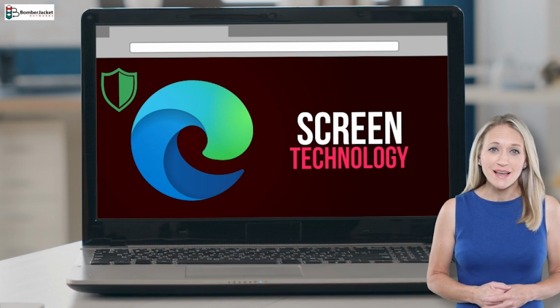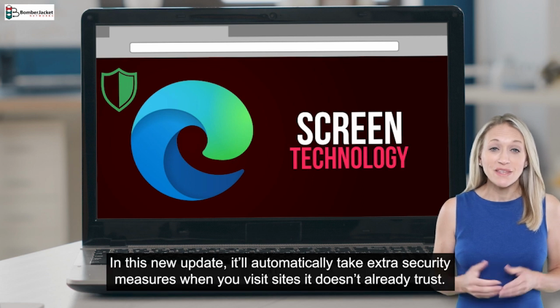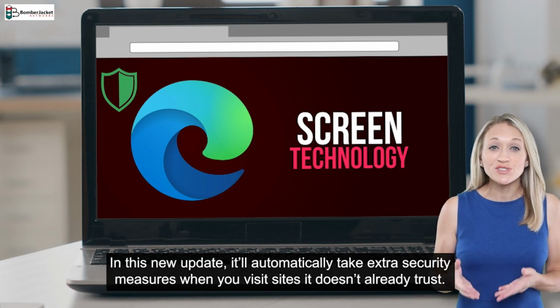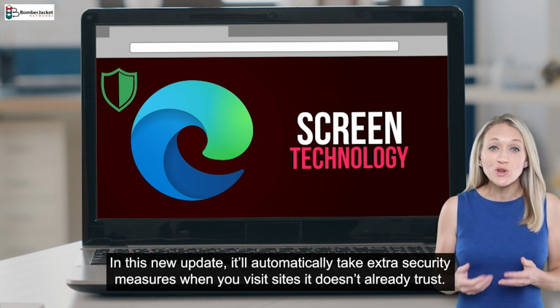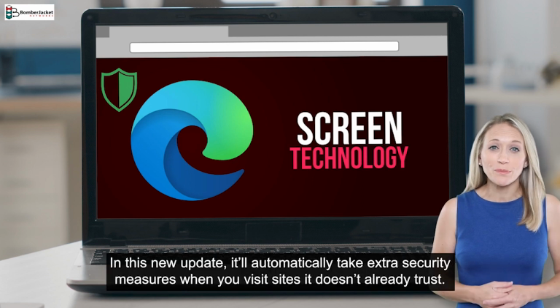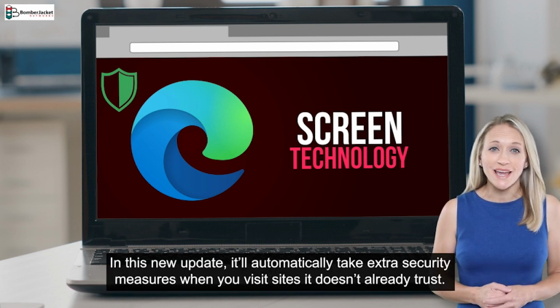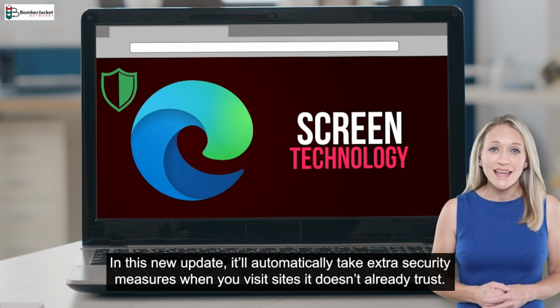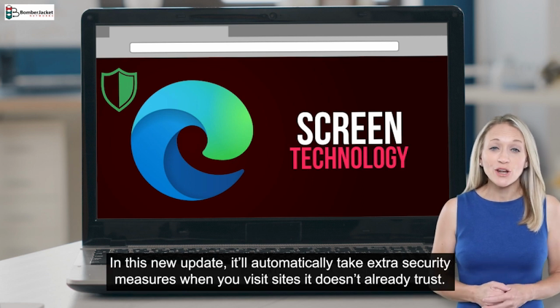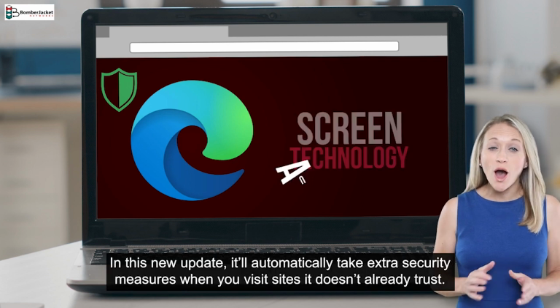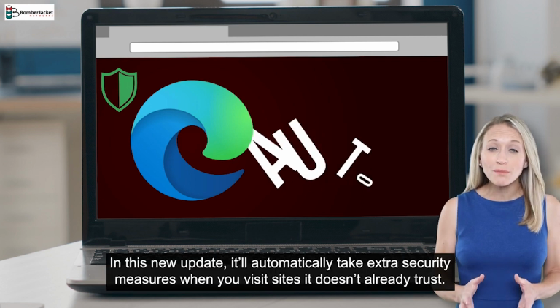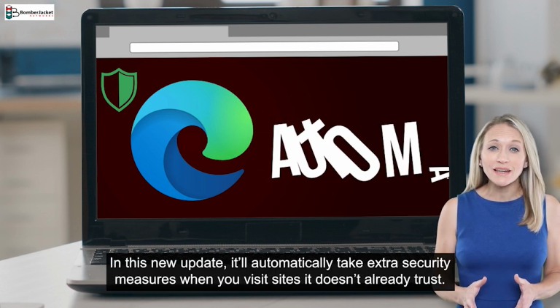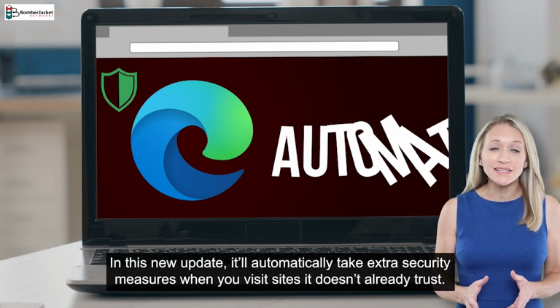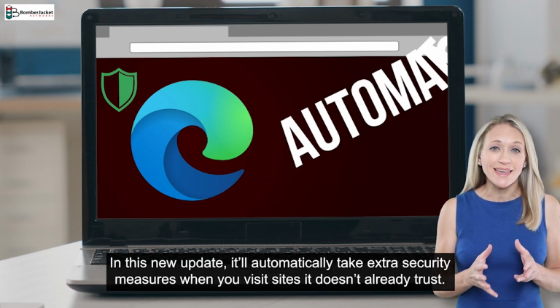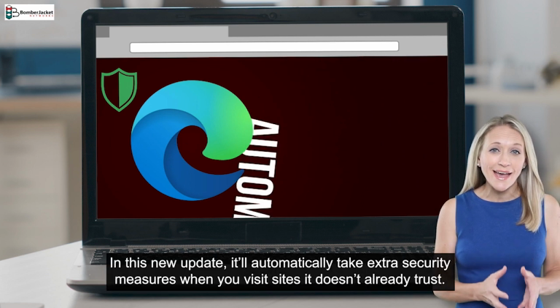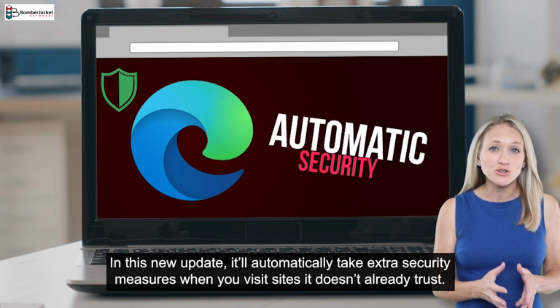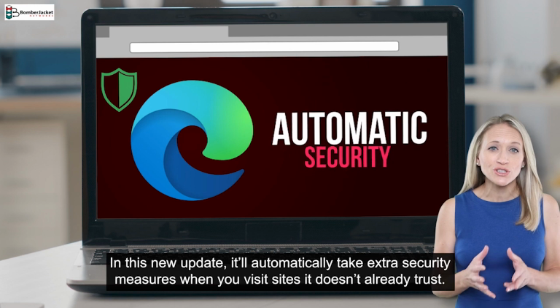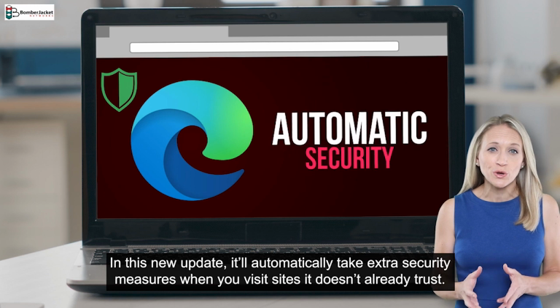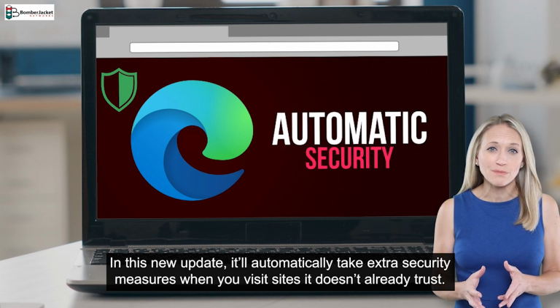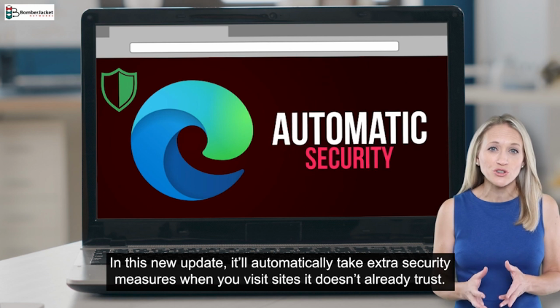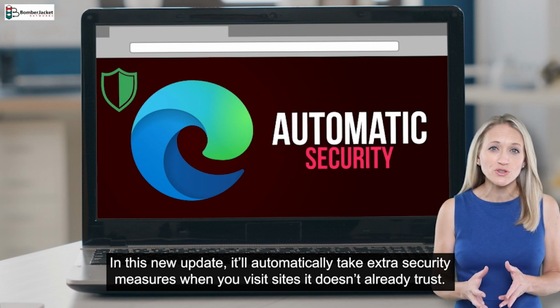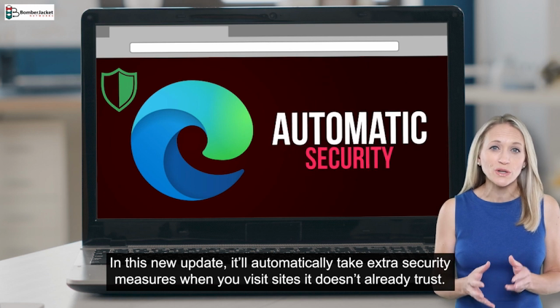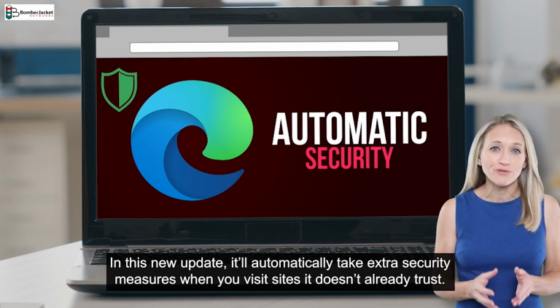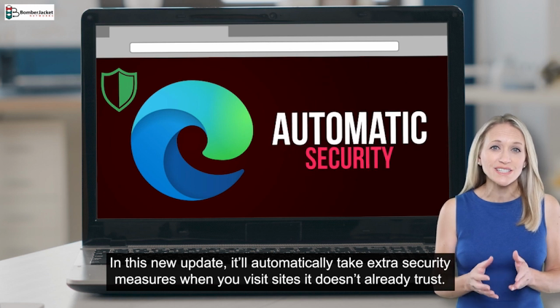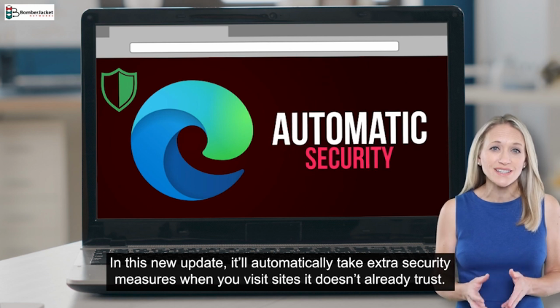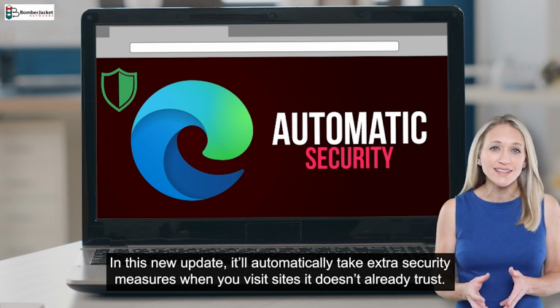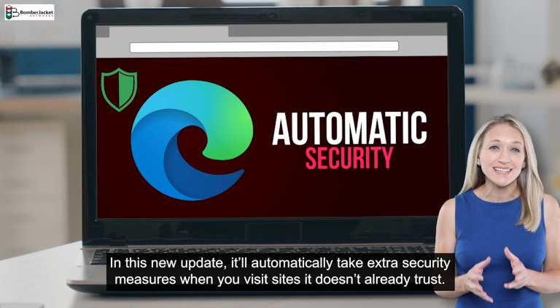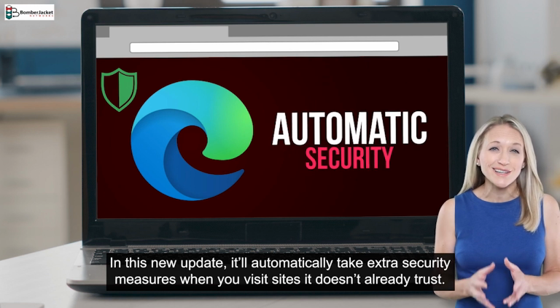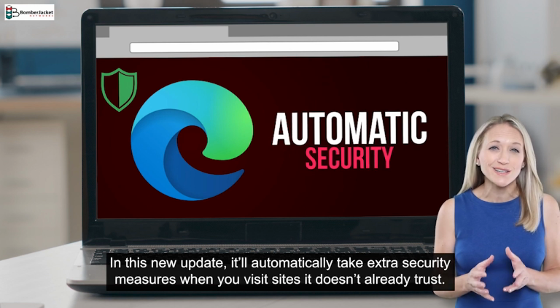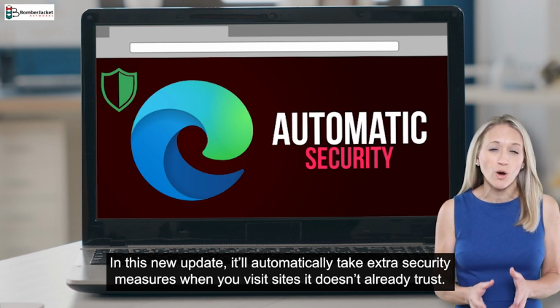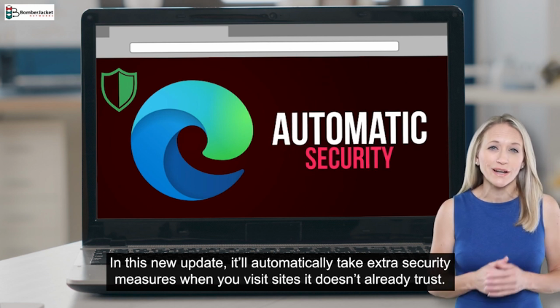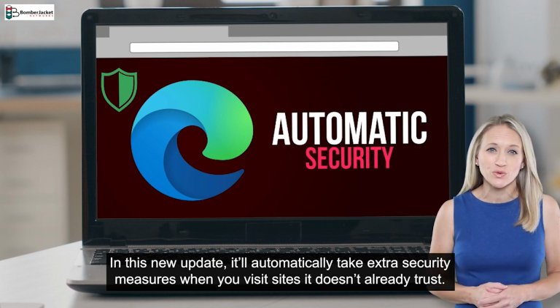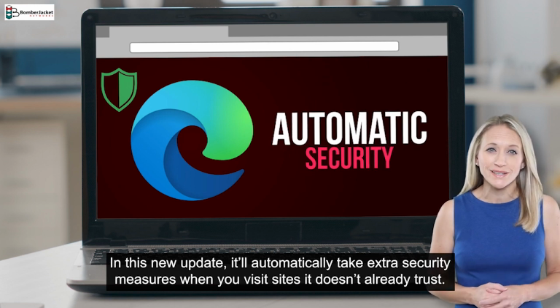In this new update, it'll automatically take extra security measures when you visit sites it doesn't already trust.